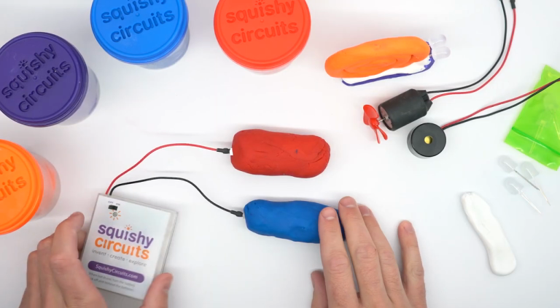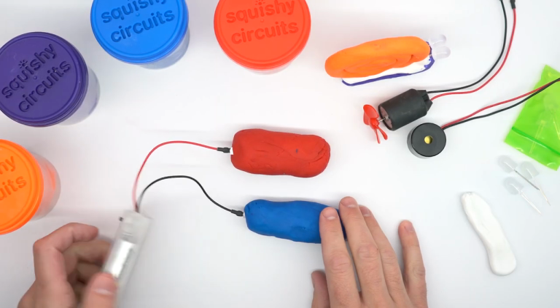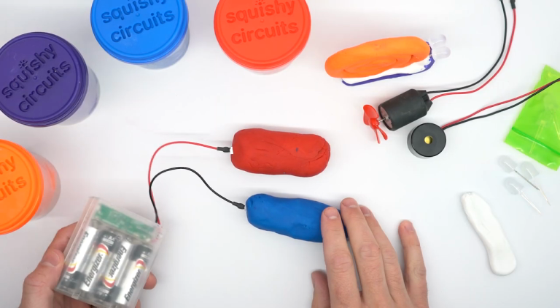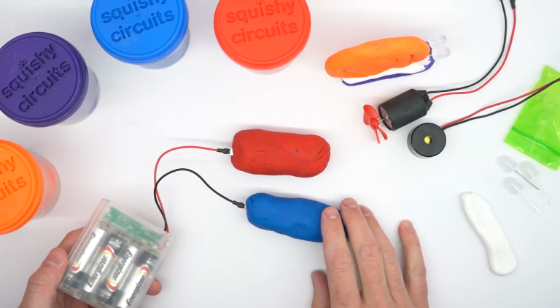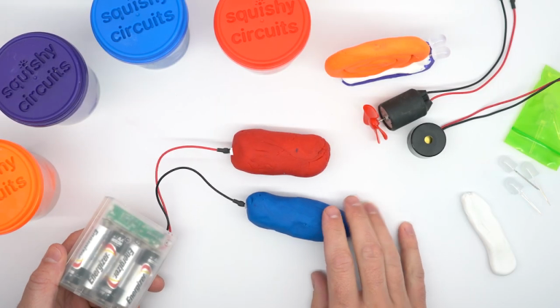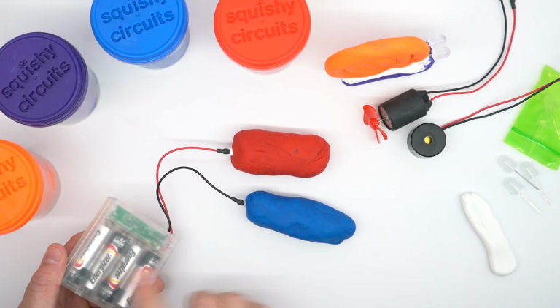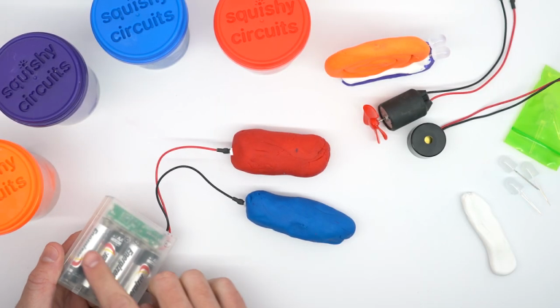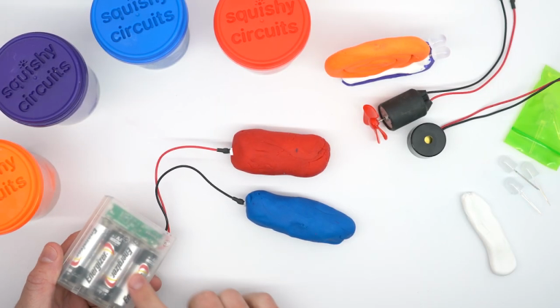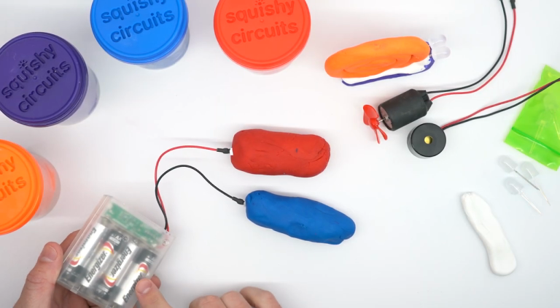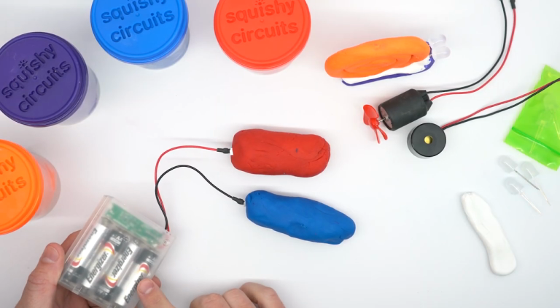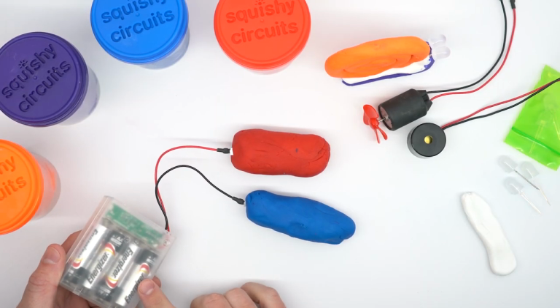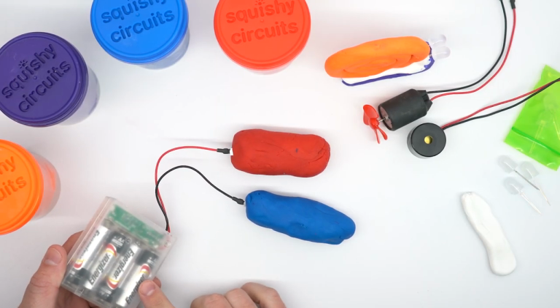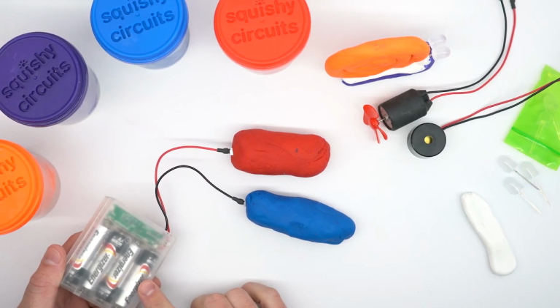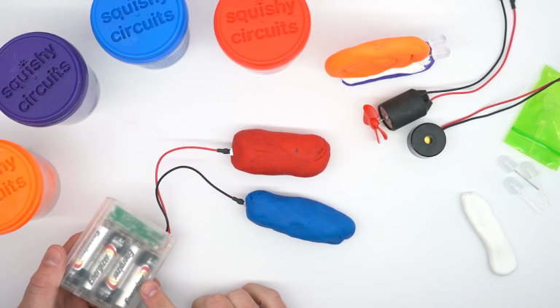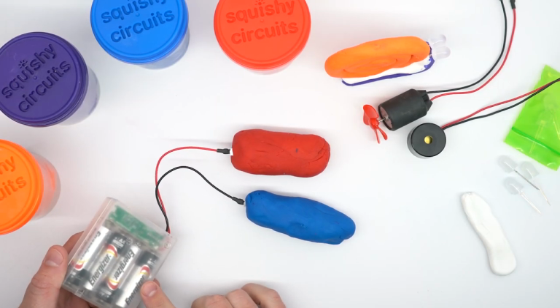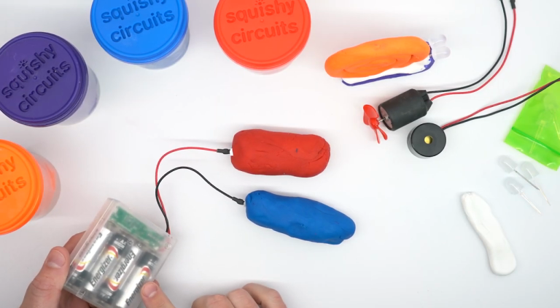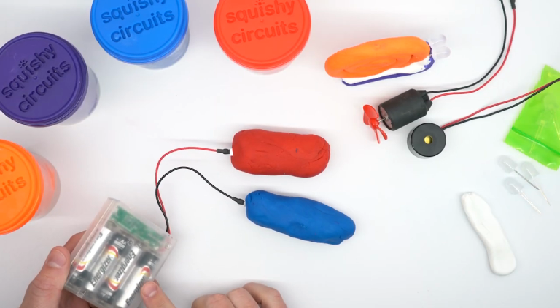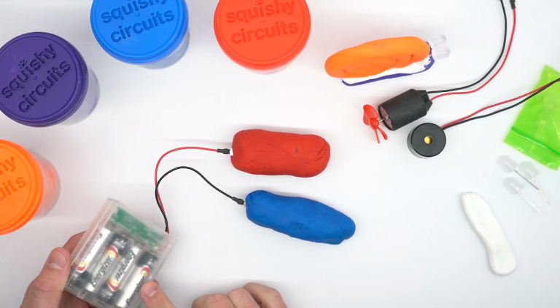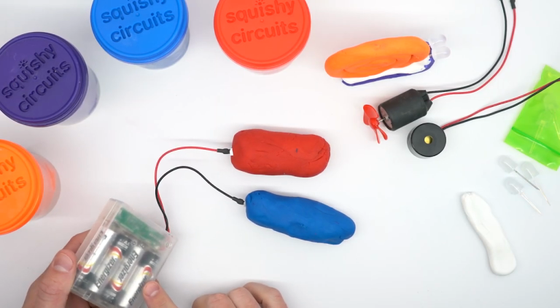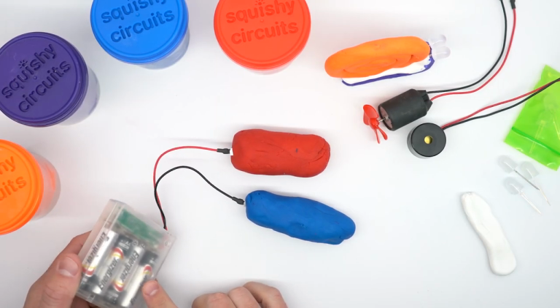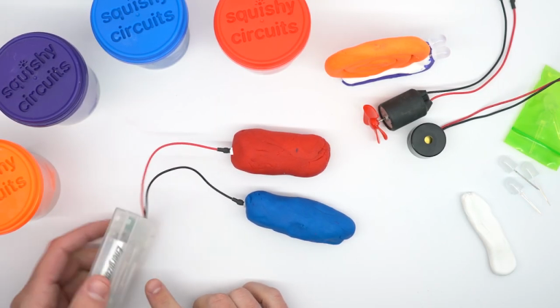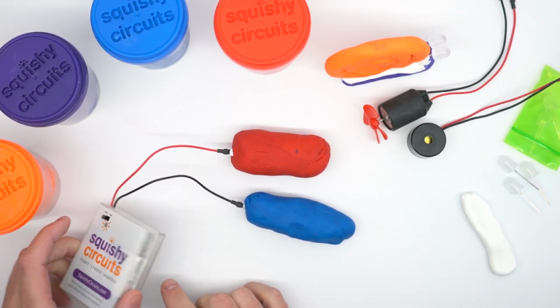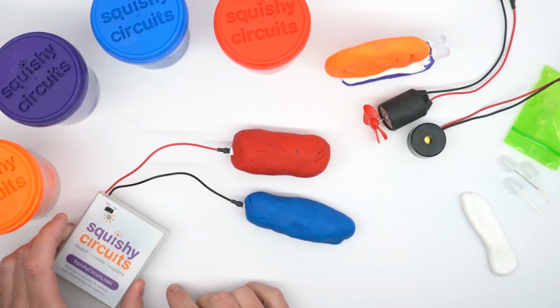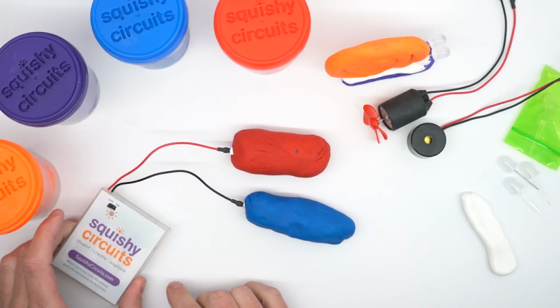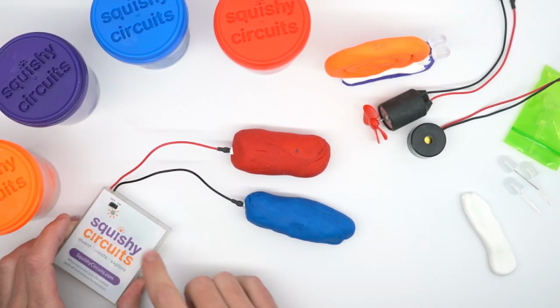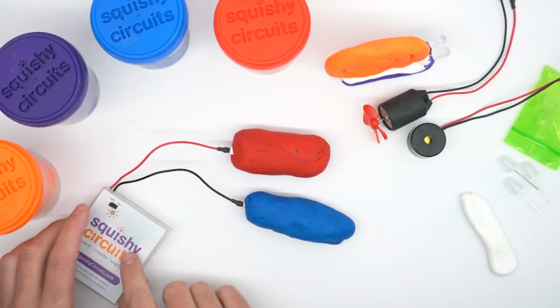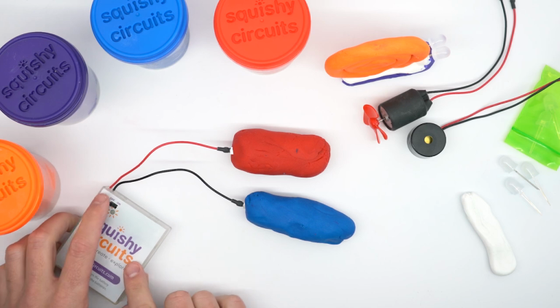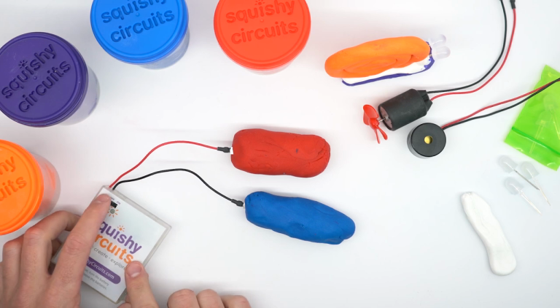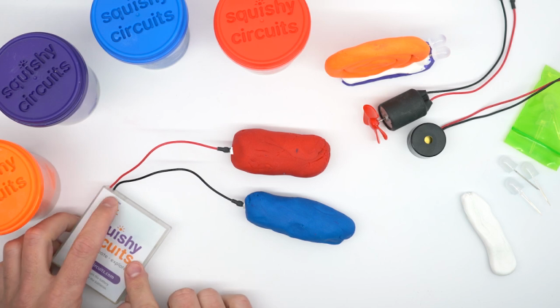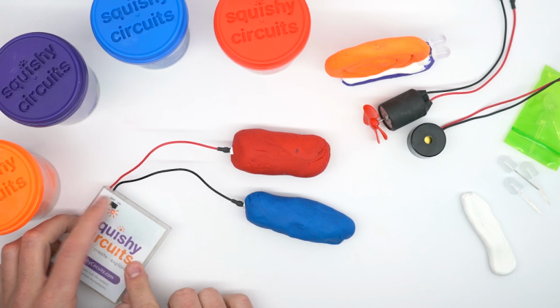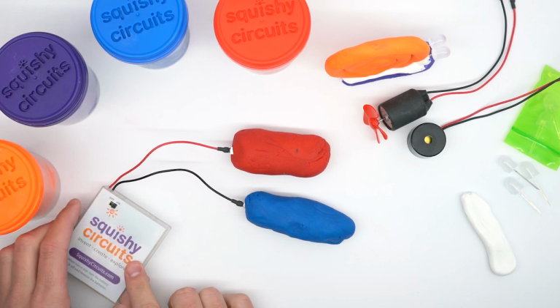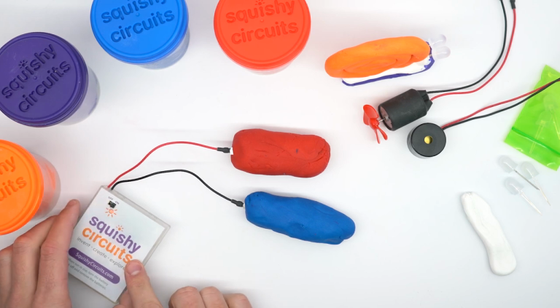Inside this container we have four batteries which is providing power for our squishy circuits. We'll turn it on.